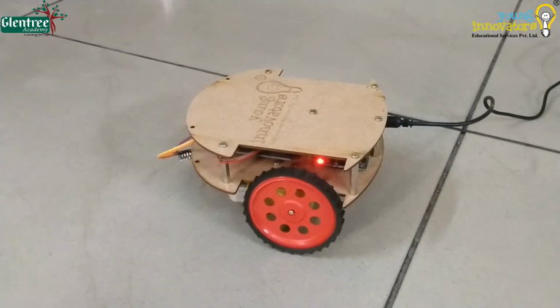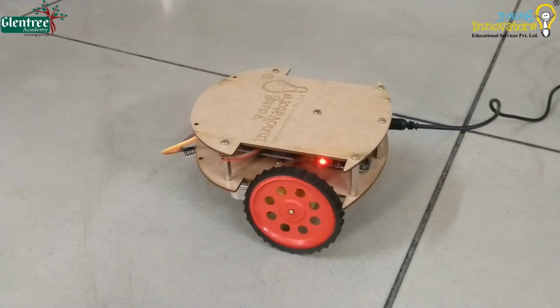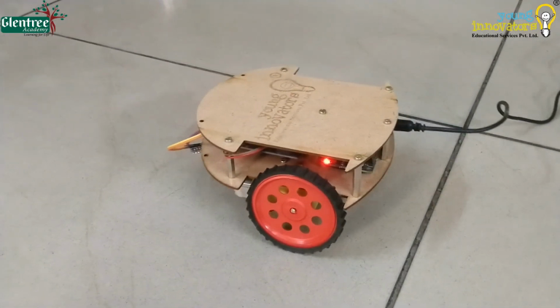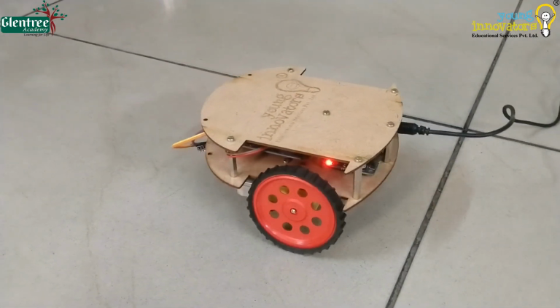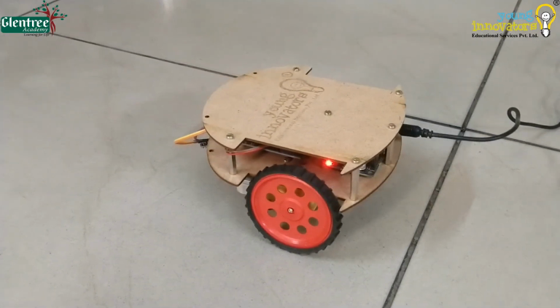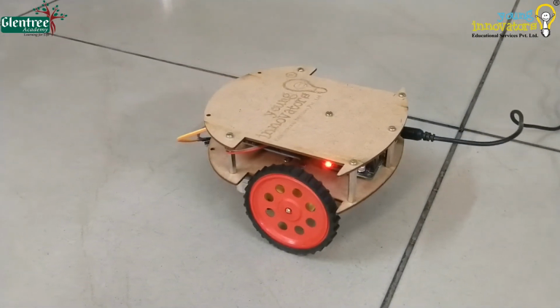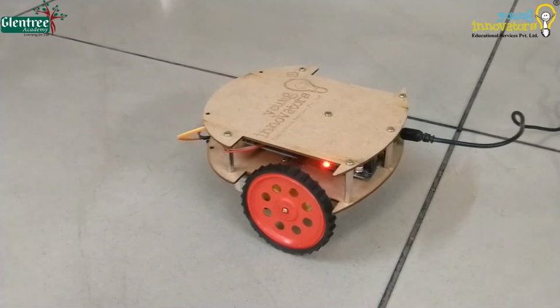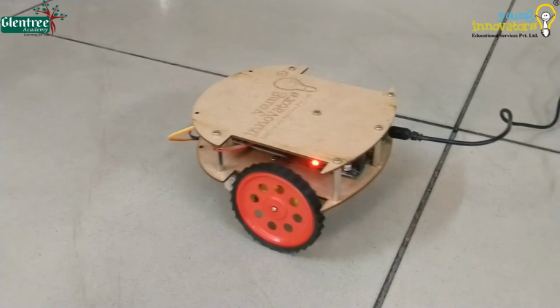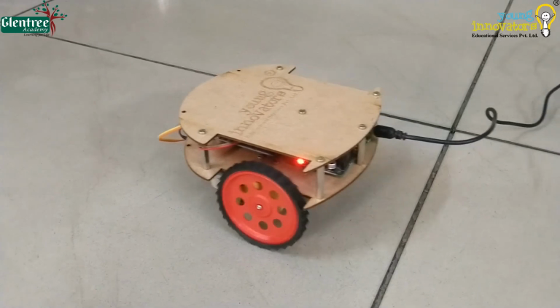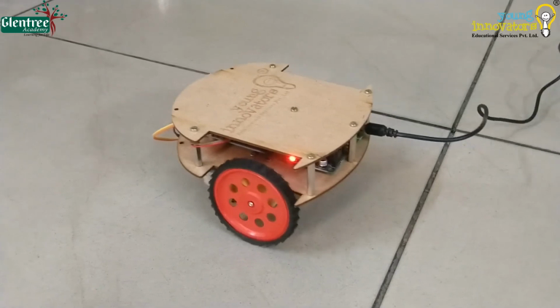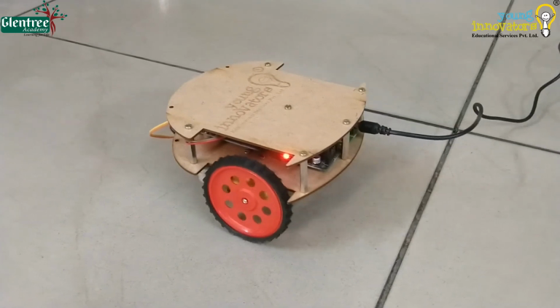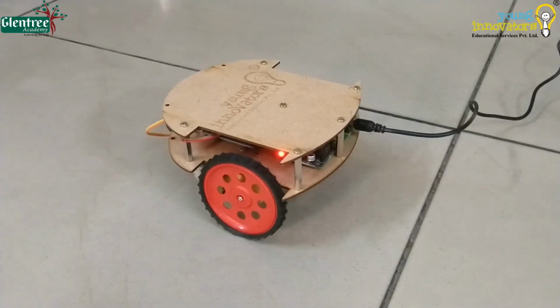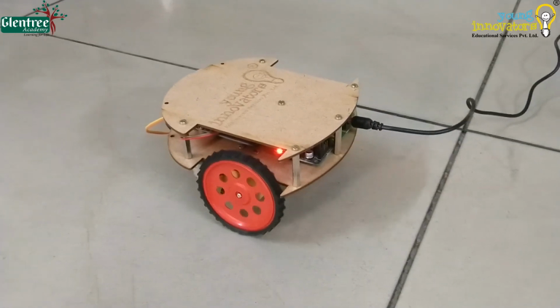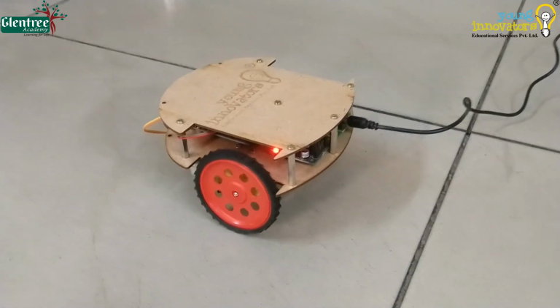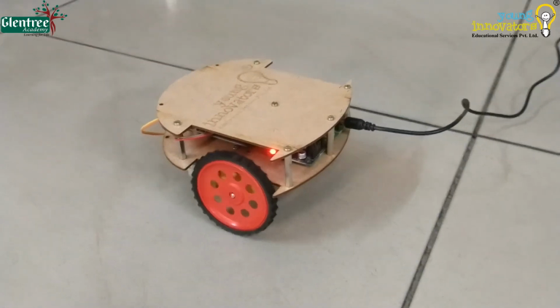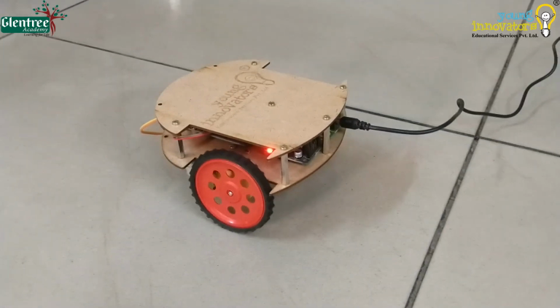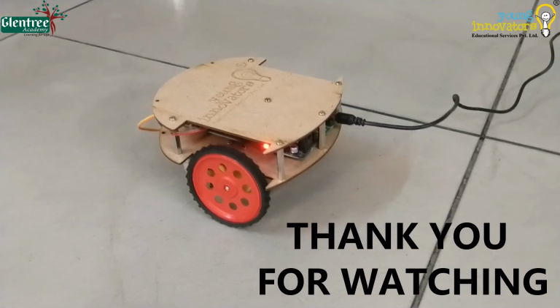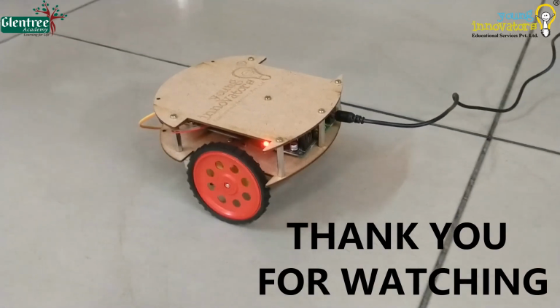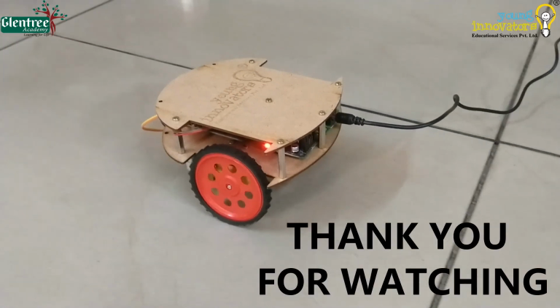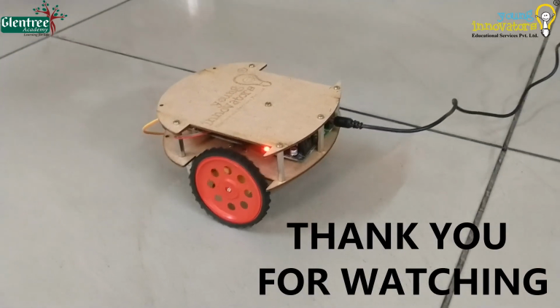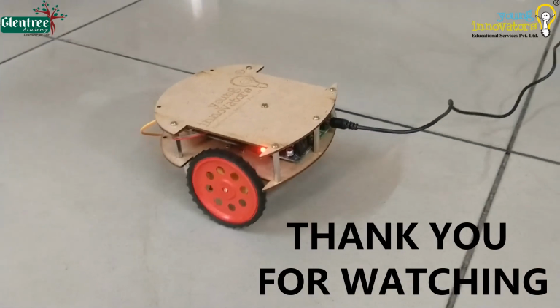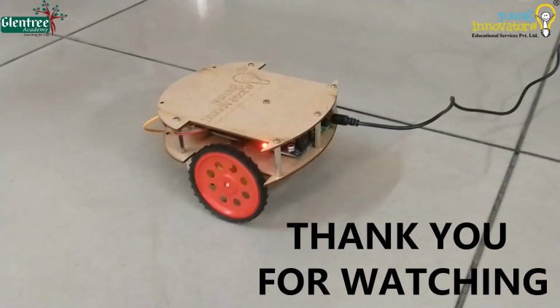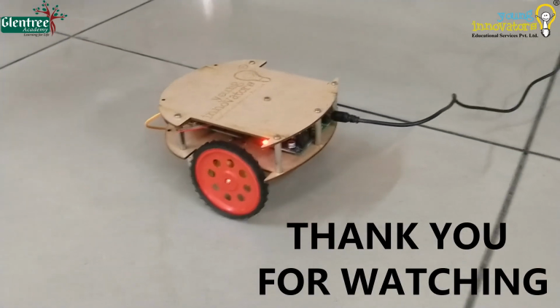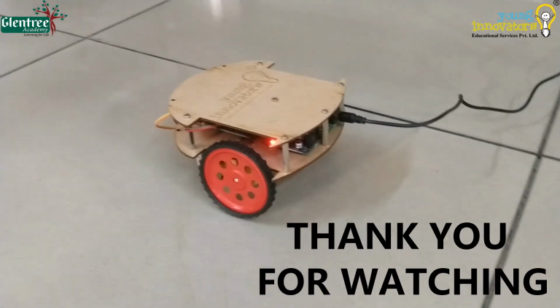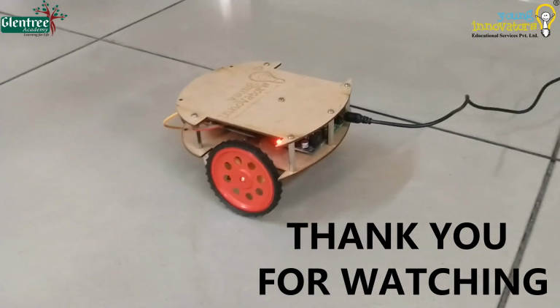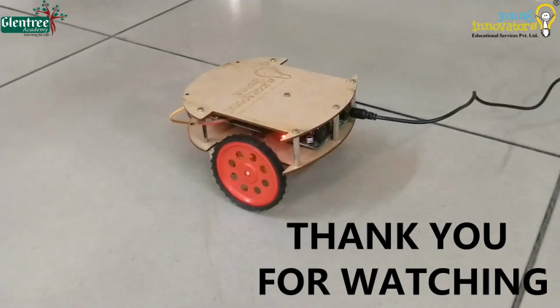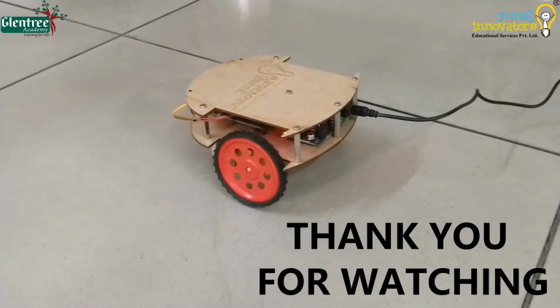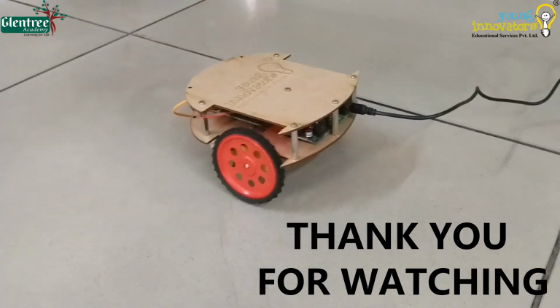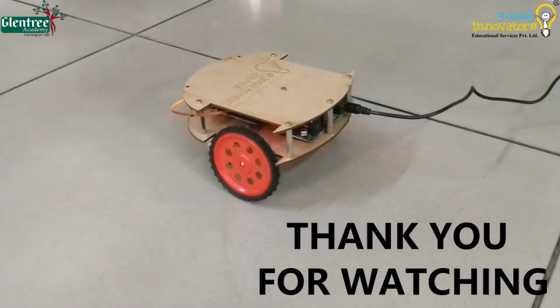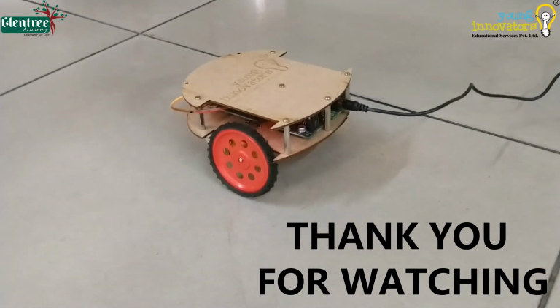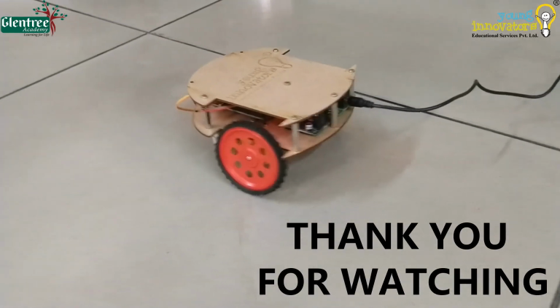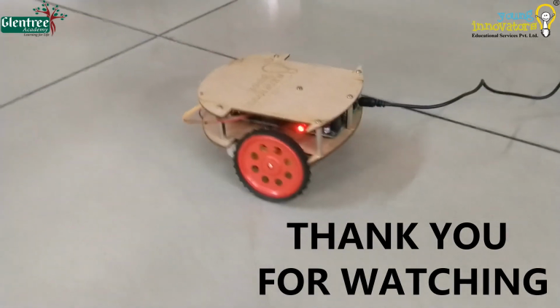Hope everybody understood the working of the robot and enjoyed watching the video. Thank you.